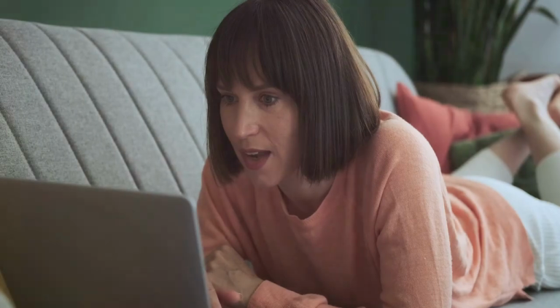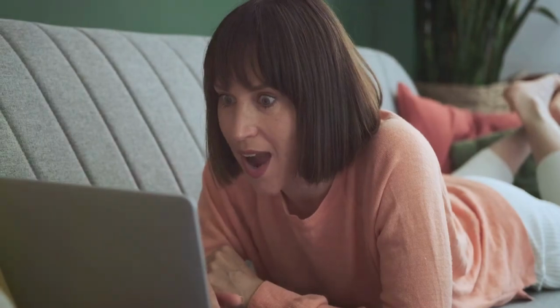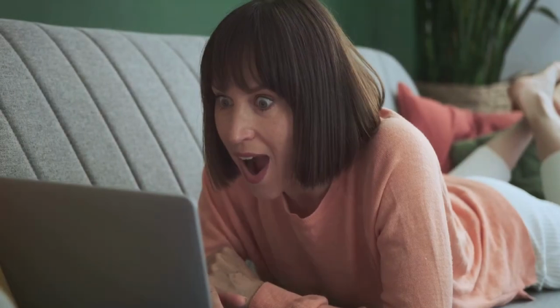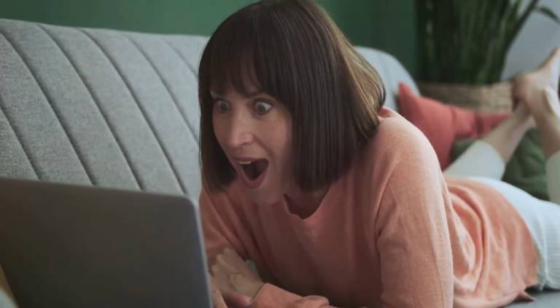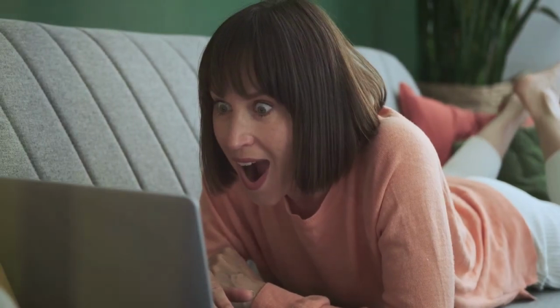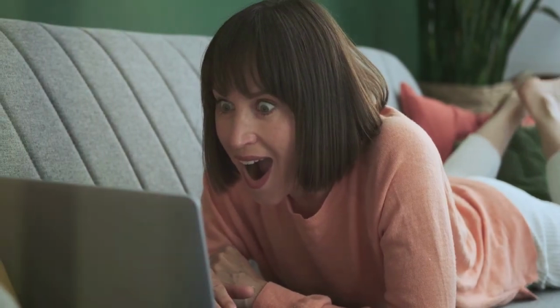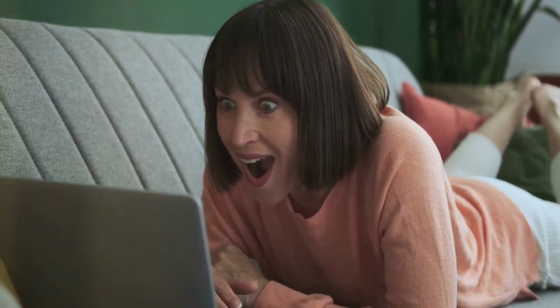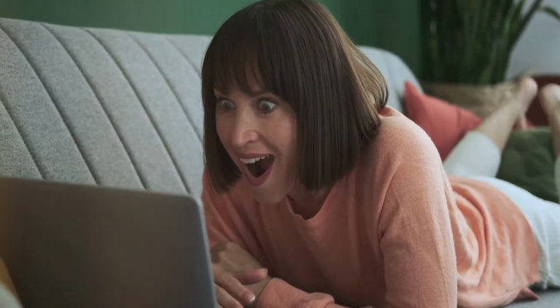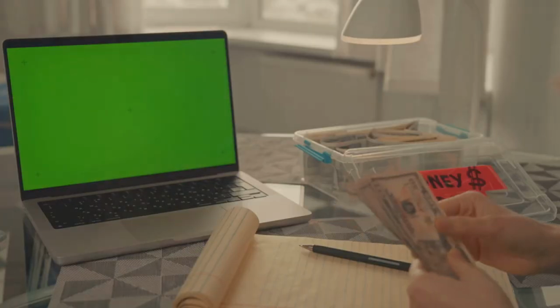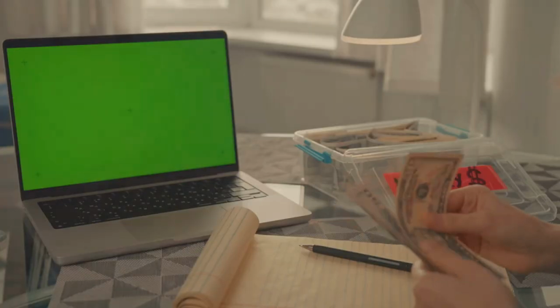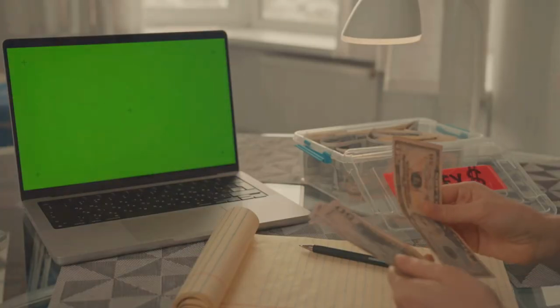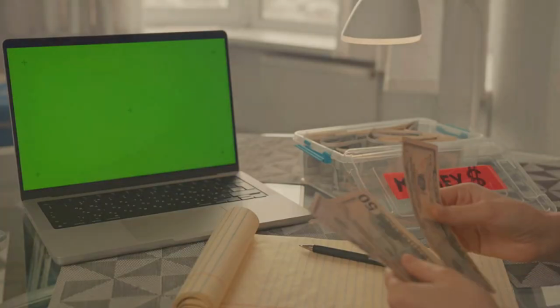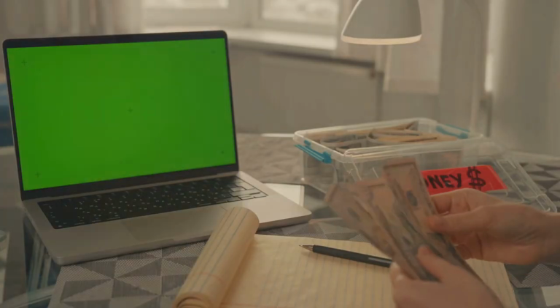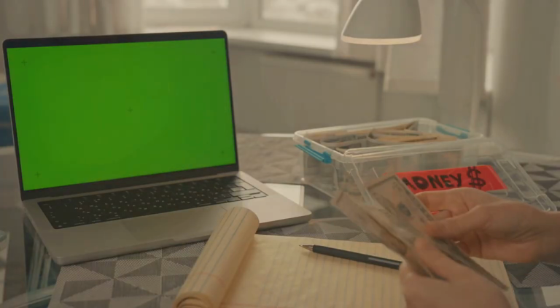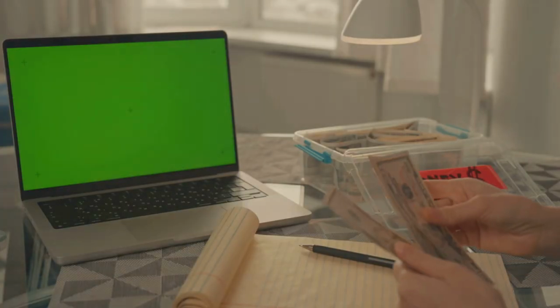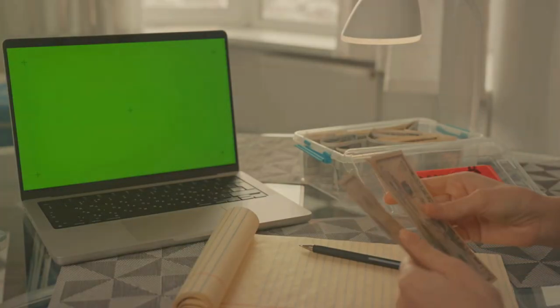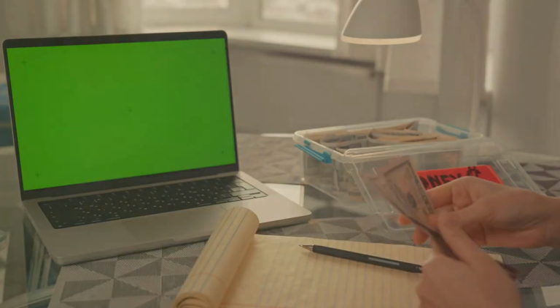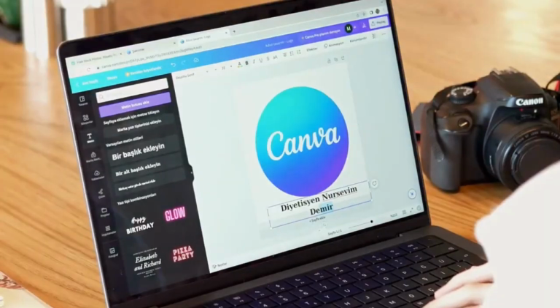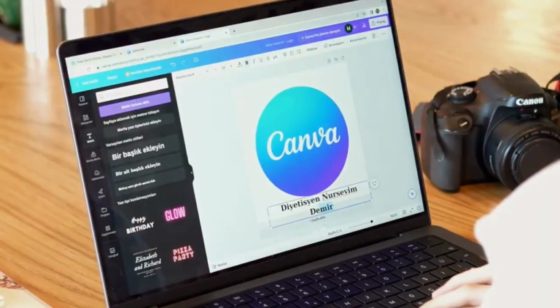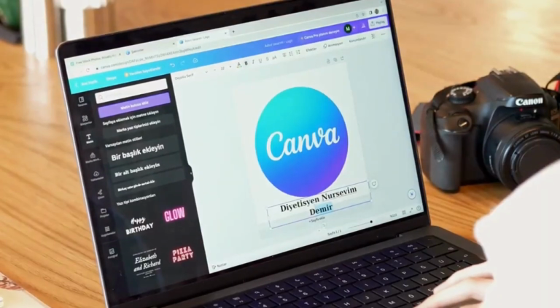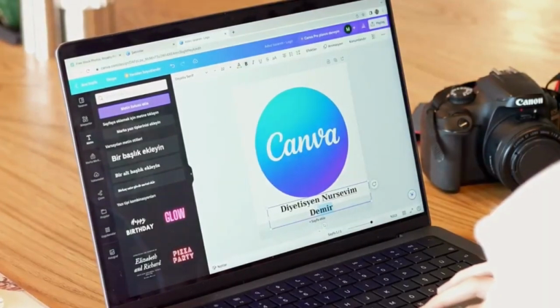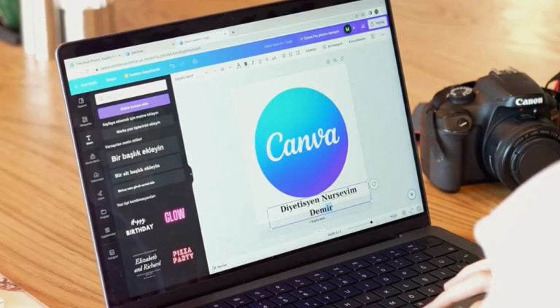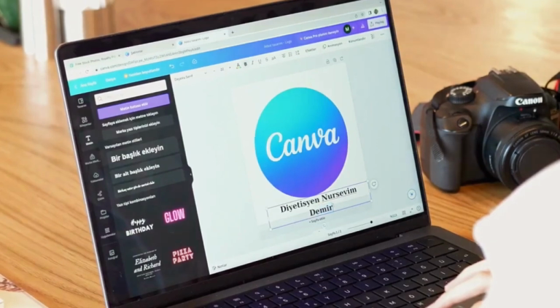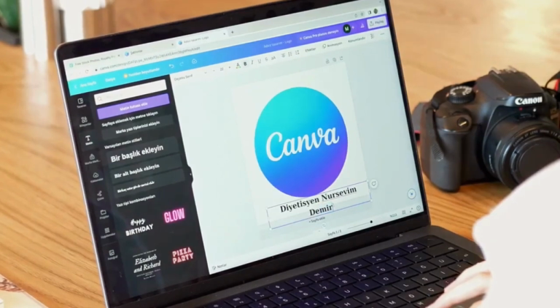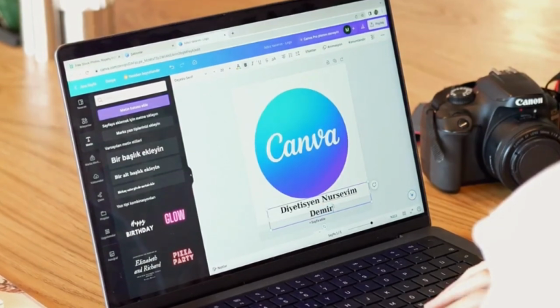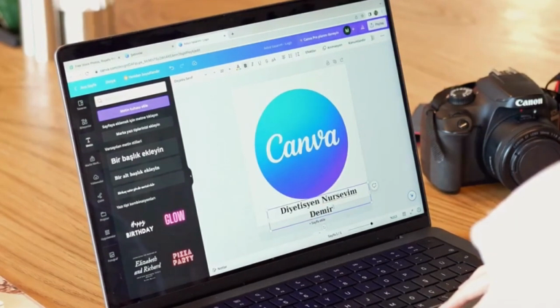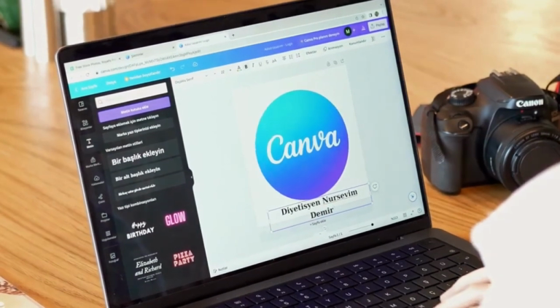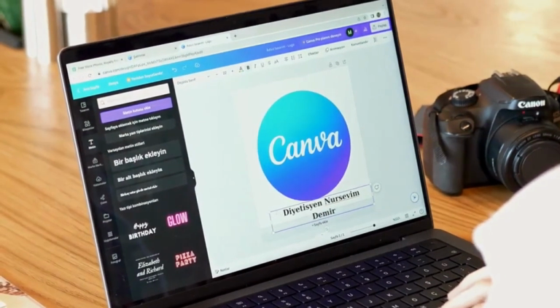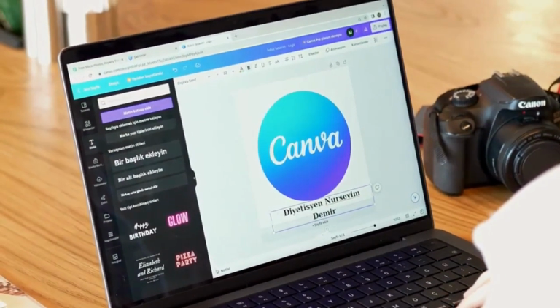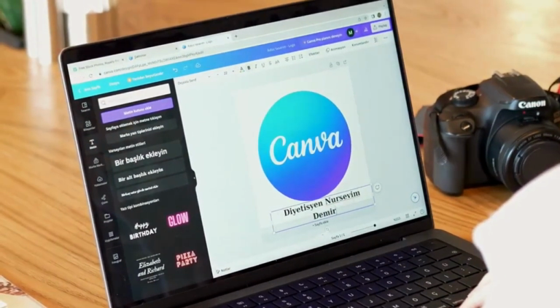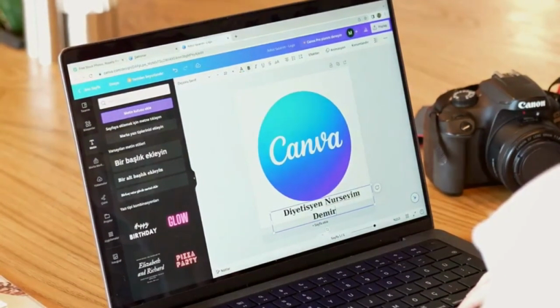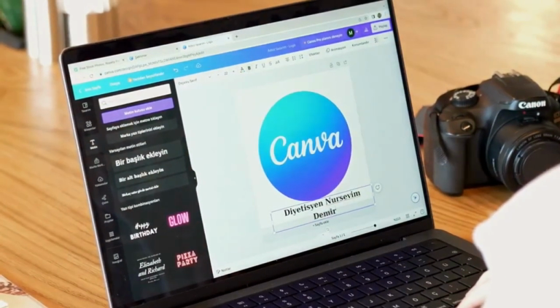This is going to blow your mind. You can actually make bank using Canva. Let's see how. First up, create and sell digital products.